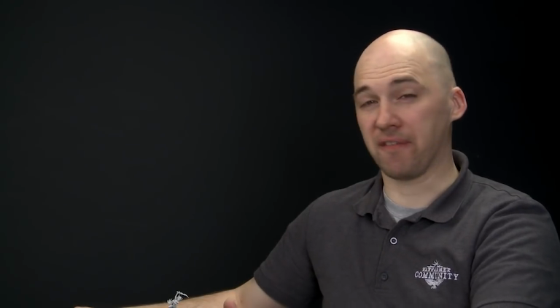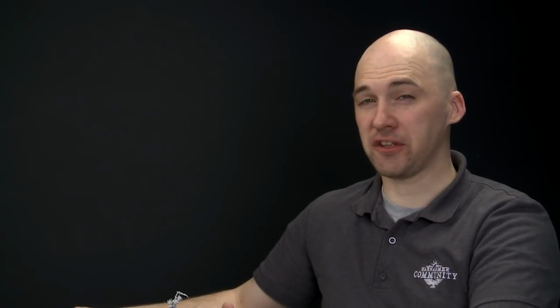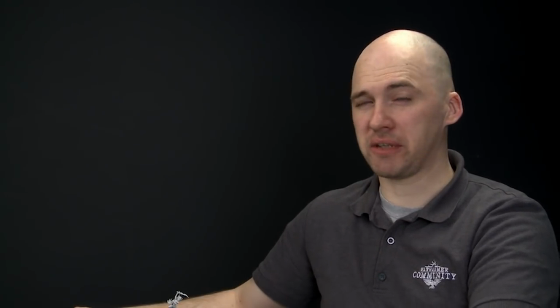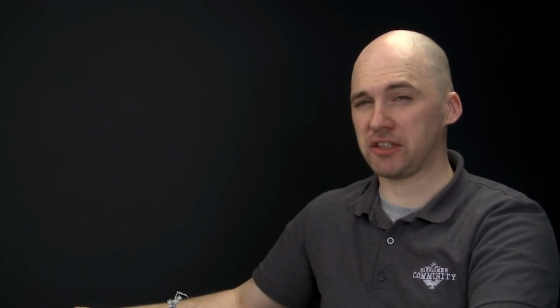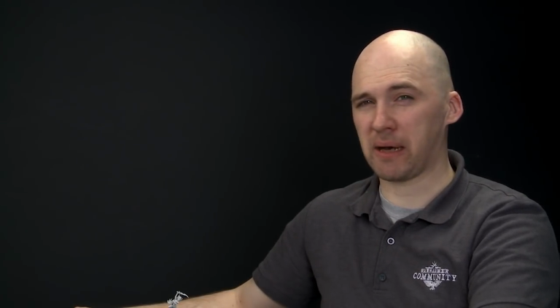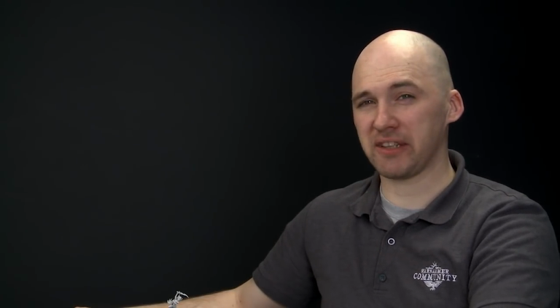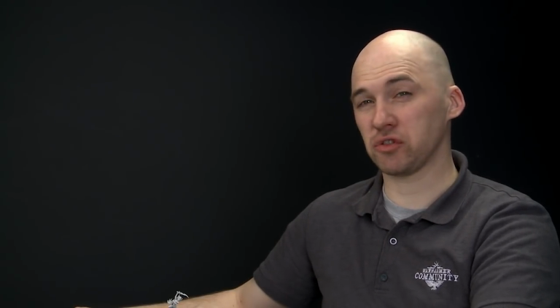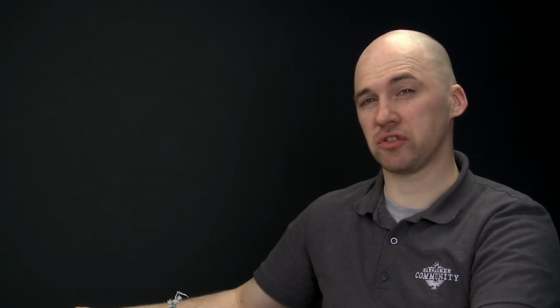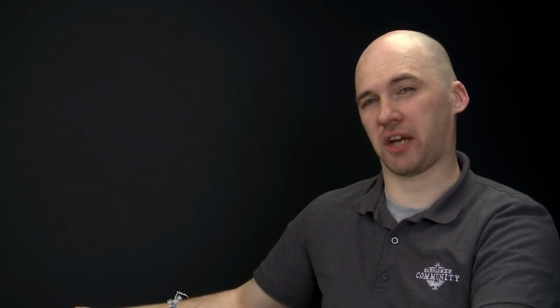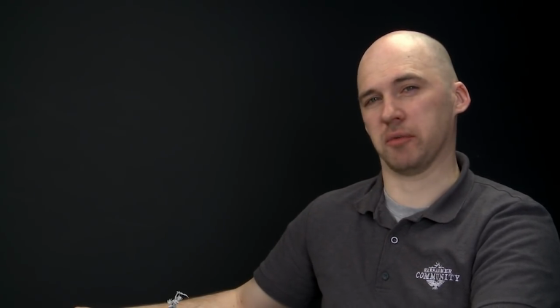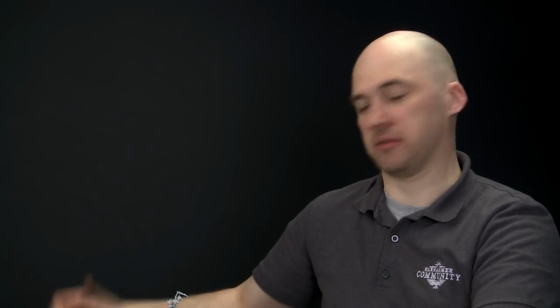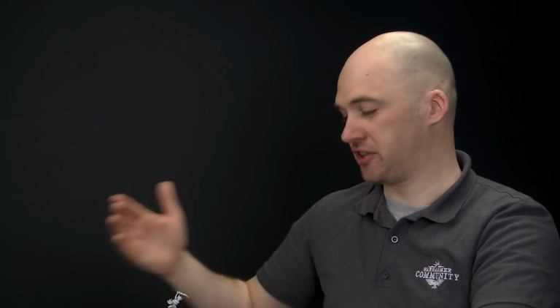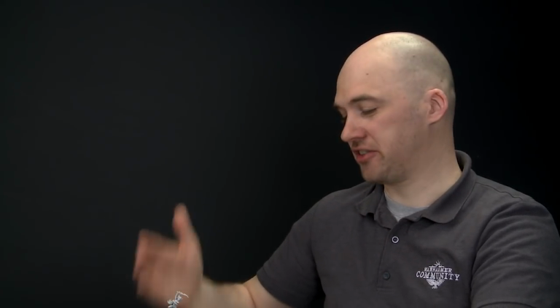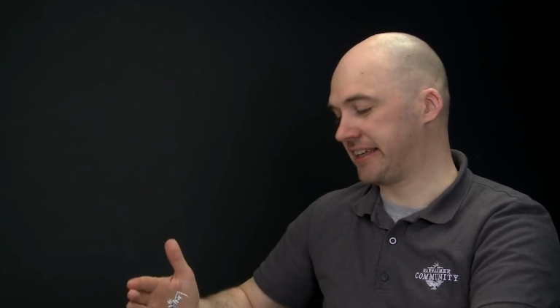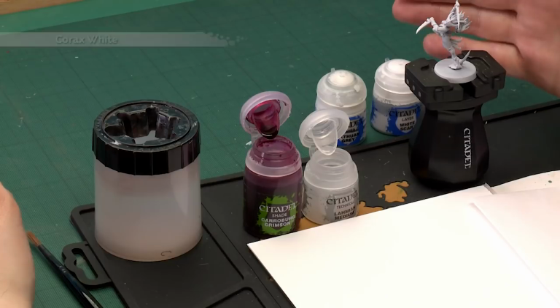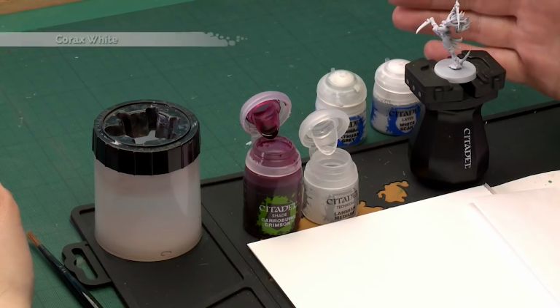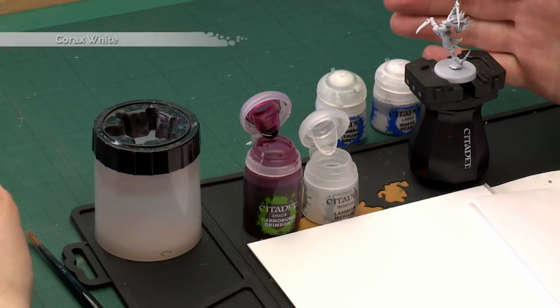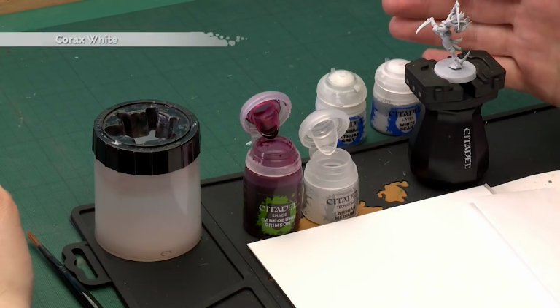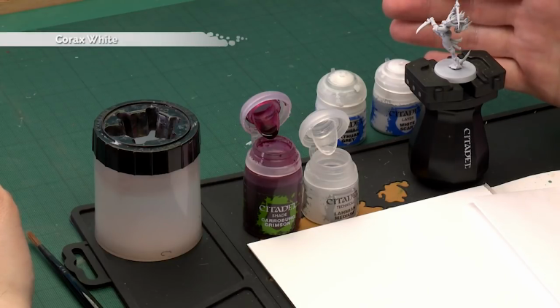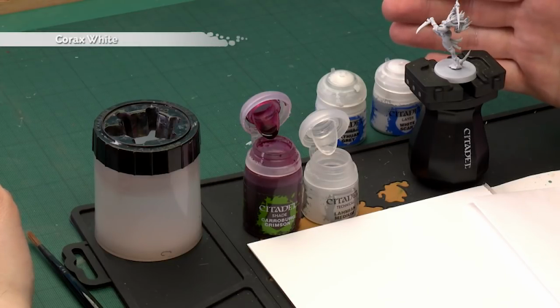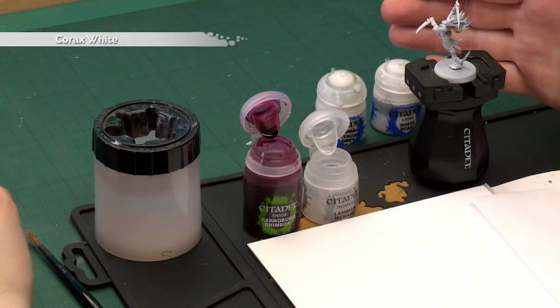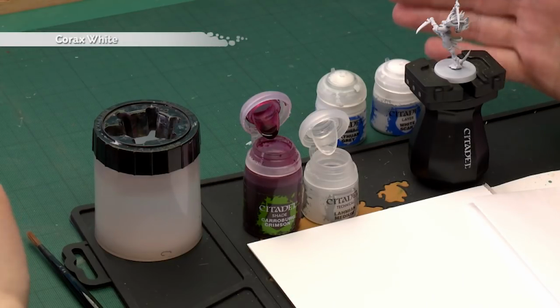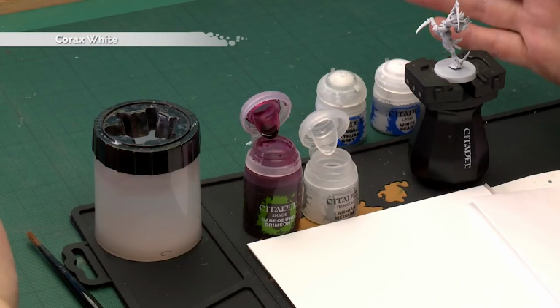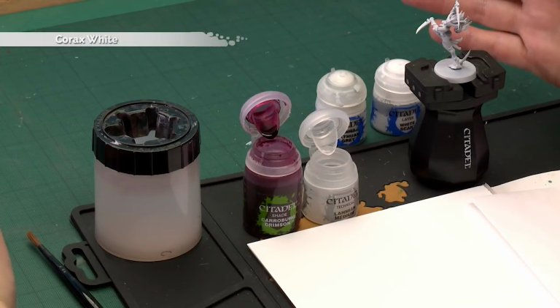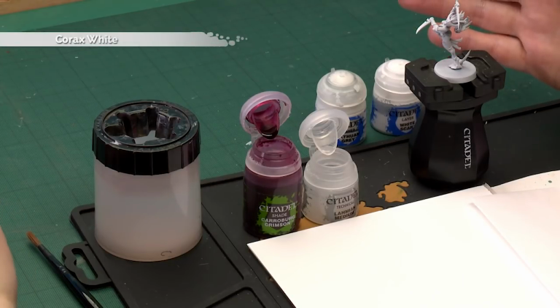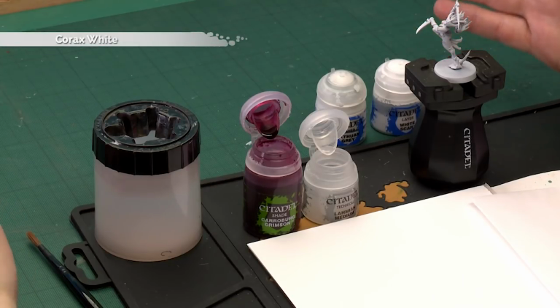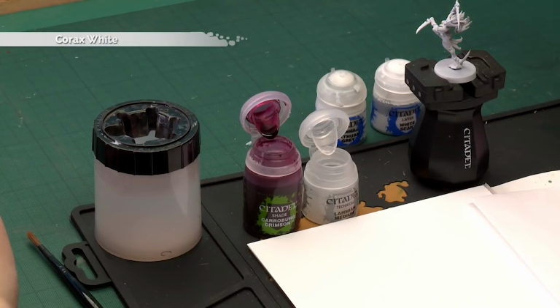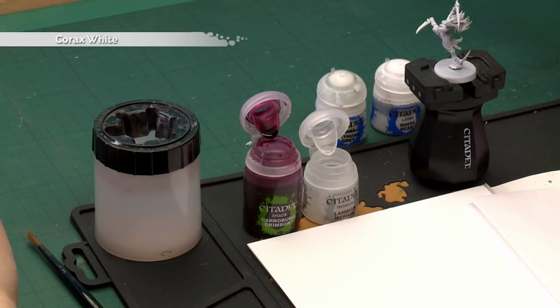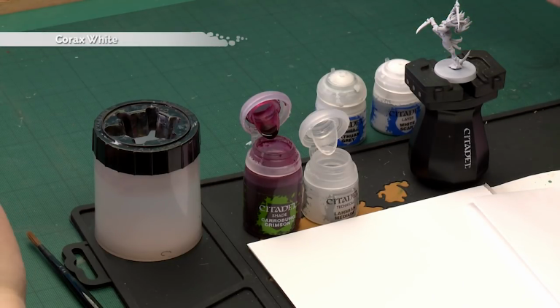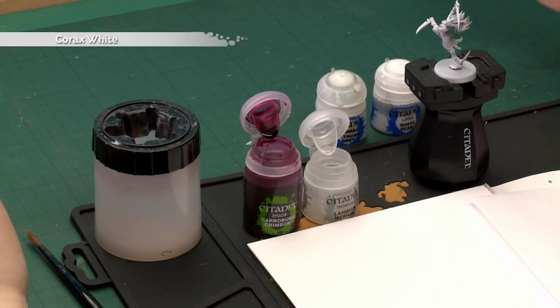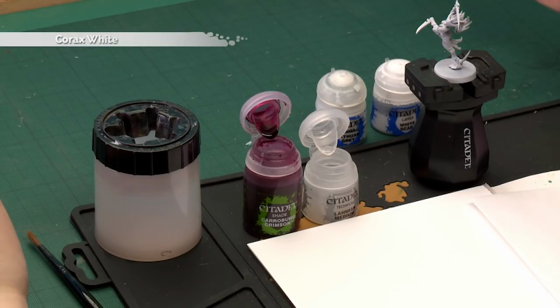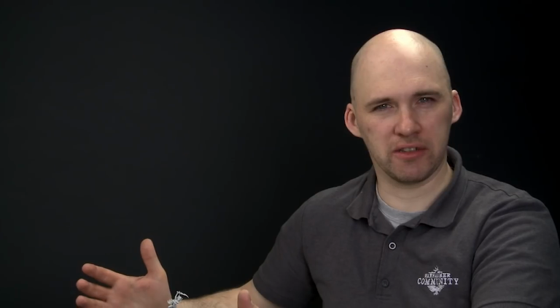The first thing we need to do is undercoat the model. As you can see here I've used Corax White spray — it's a great starting point for all kinds of light colours.